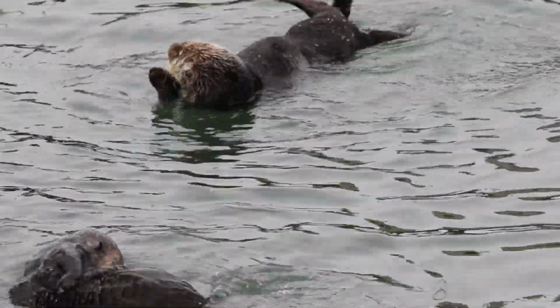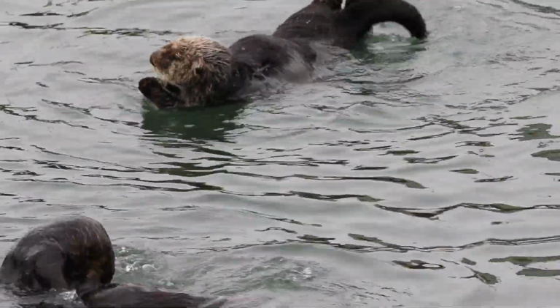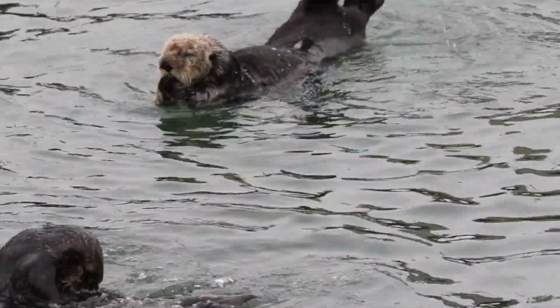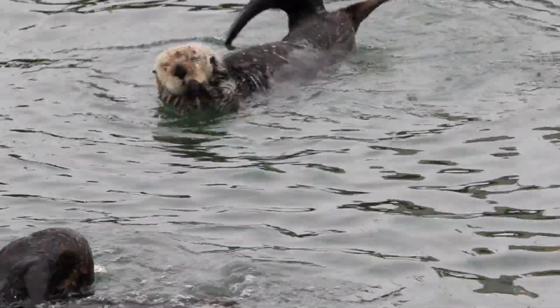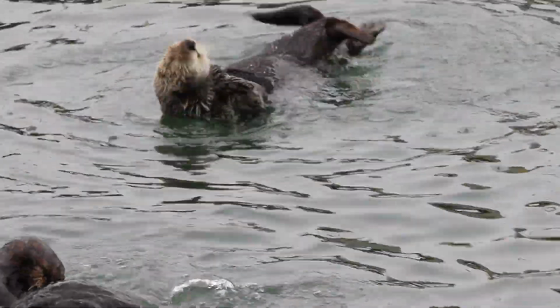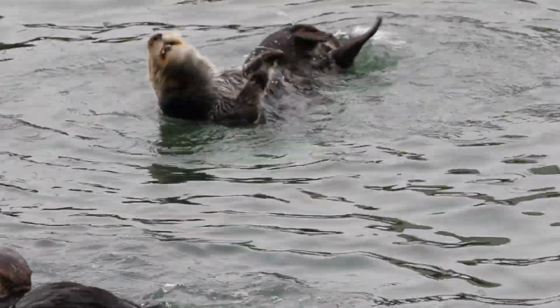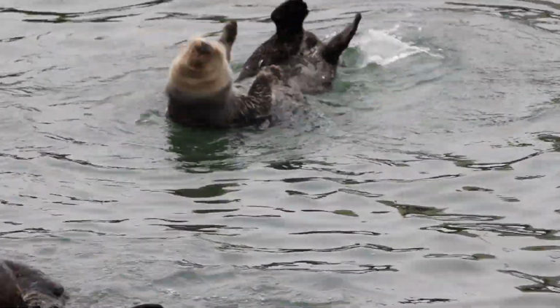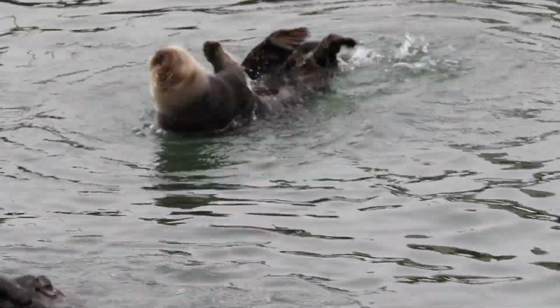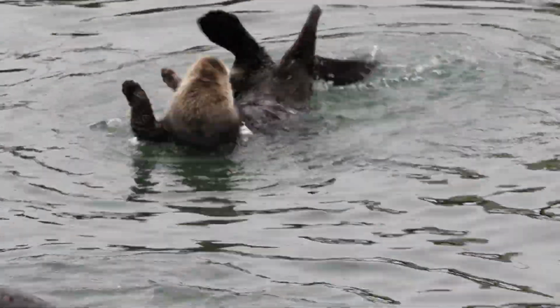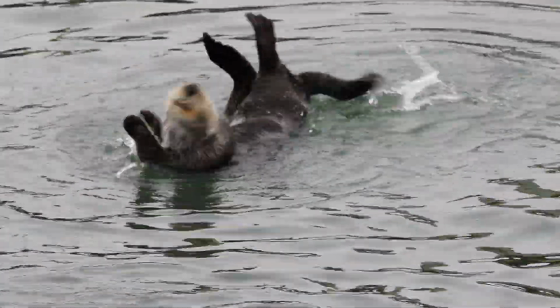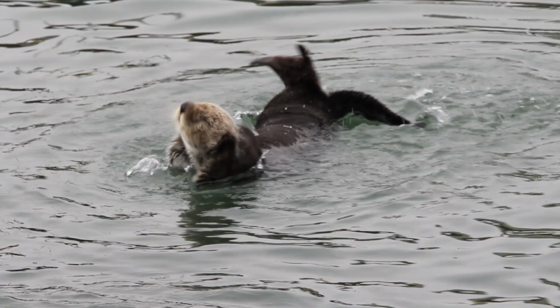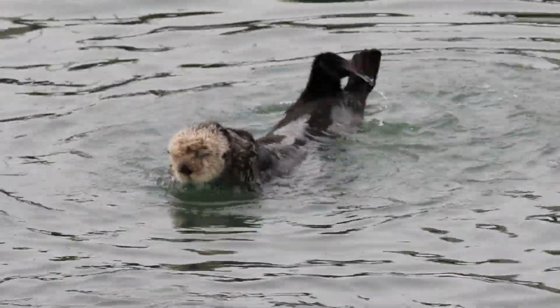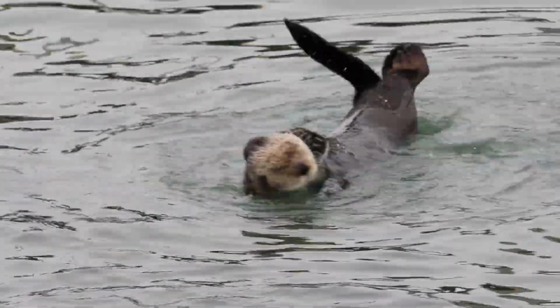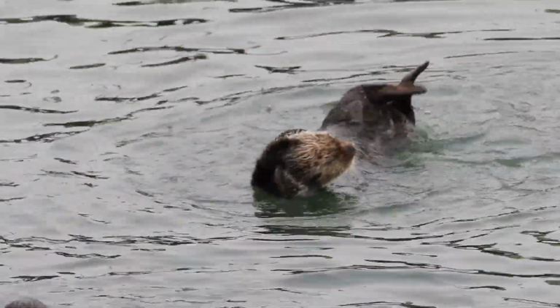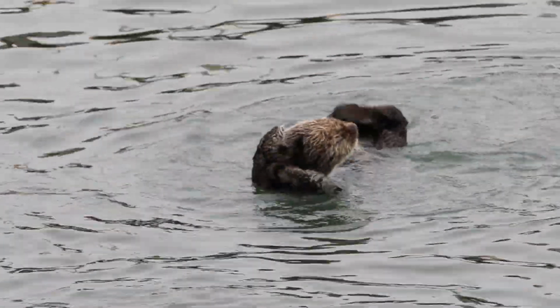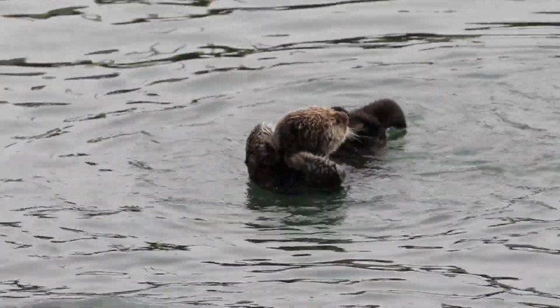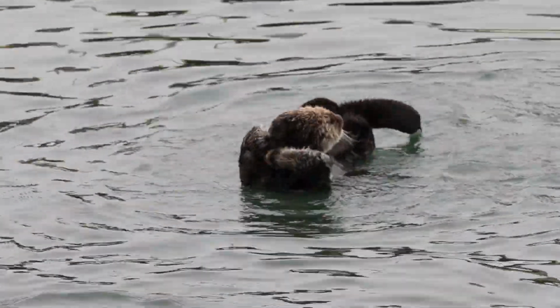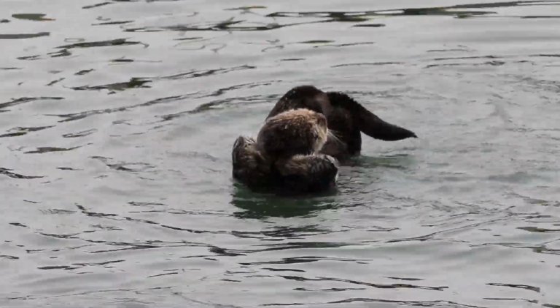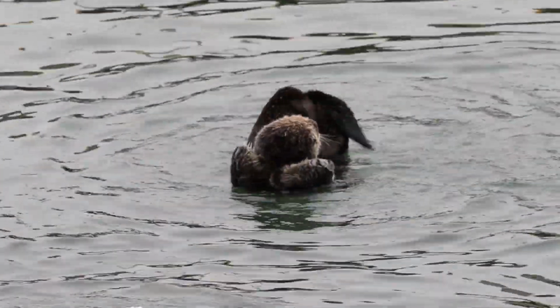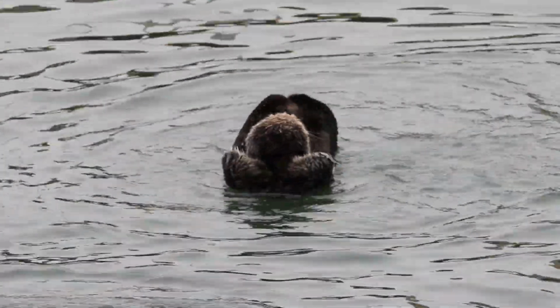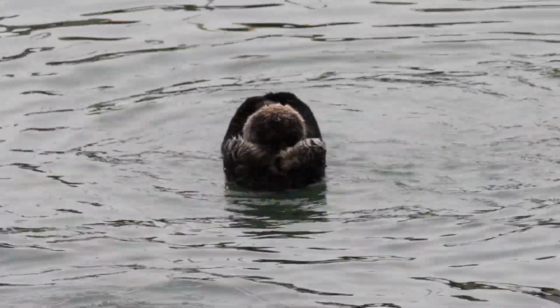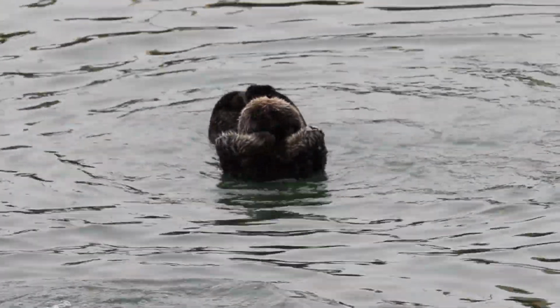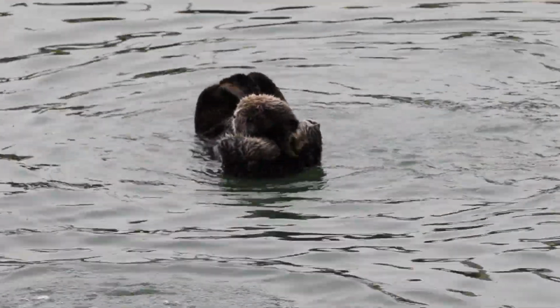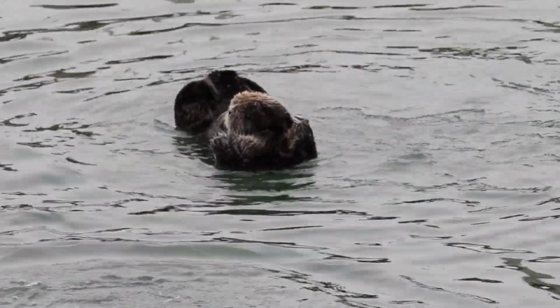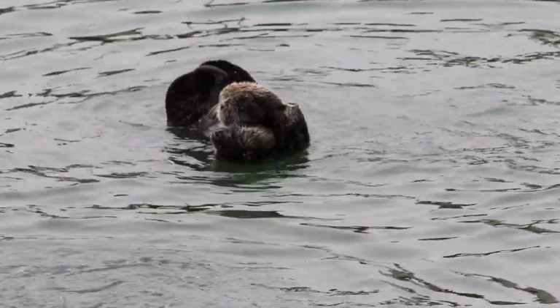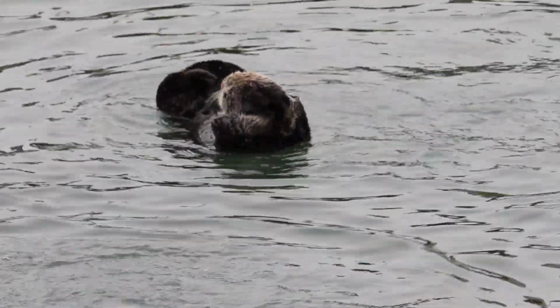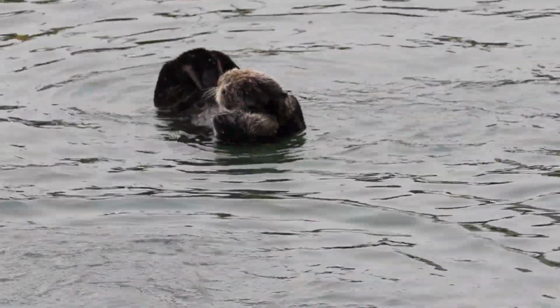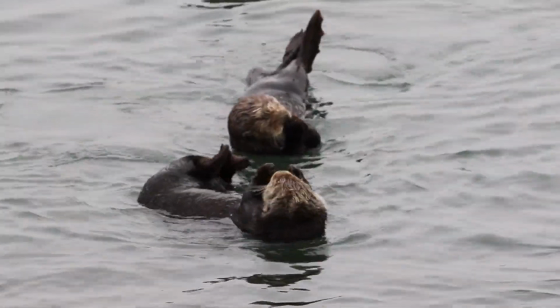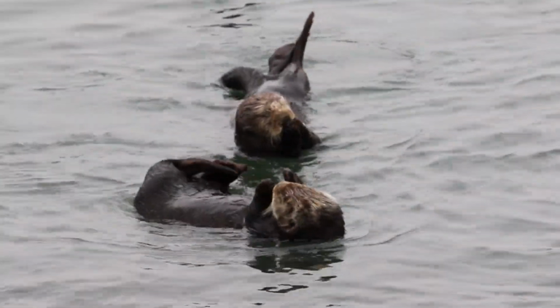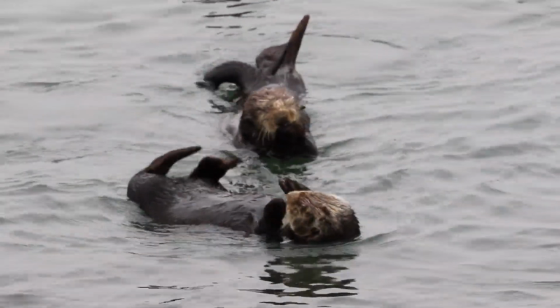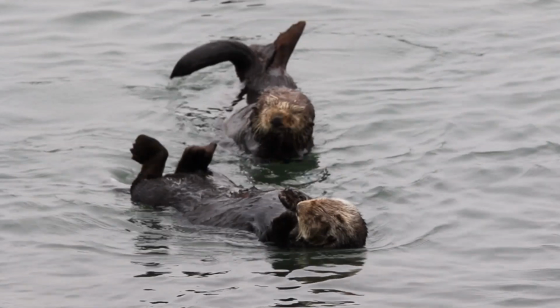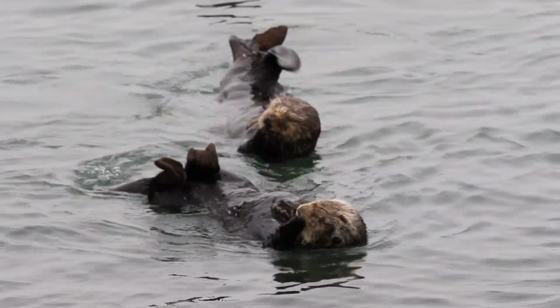If you would like to help the sea otters, please contact and donate to the Monterey Bay Aquarium directly.